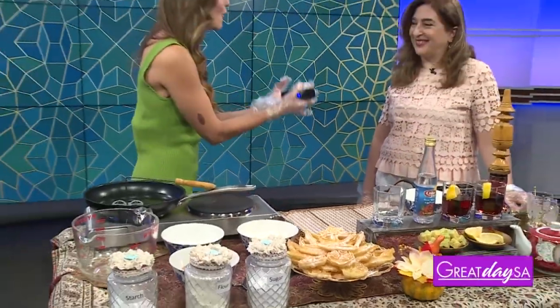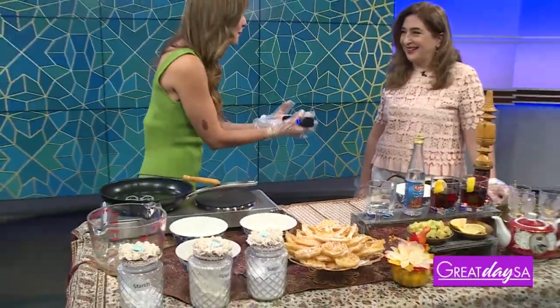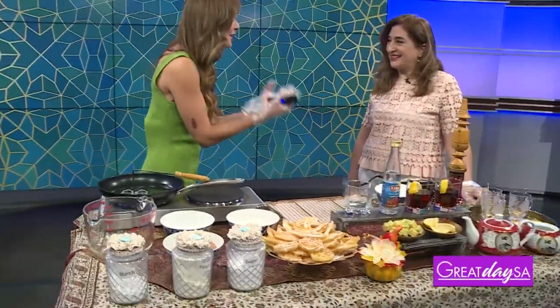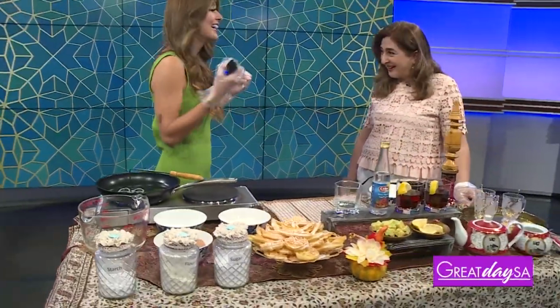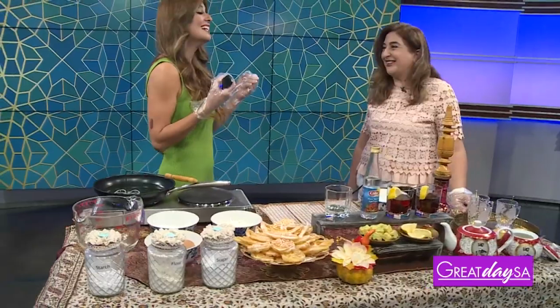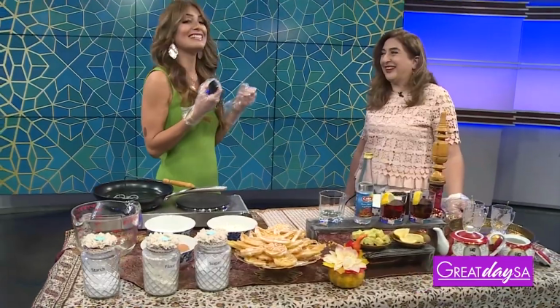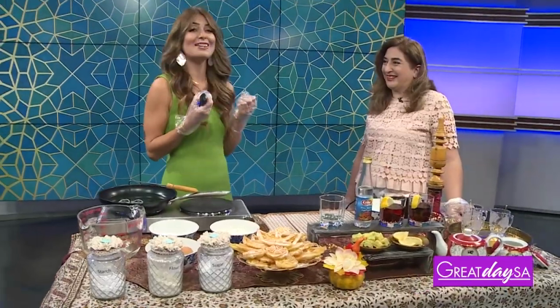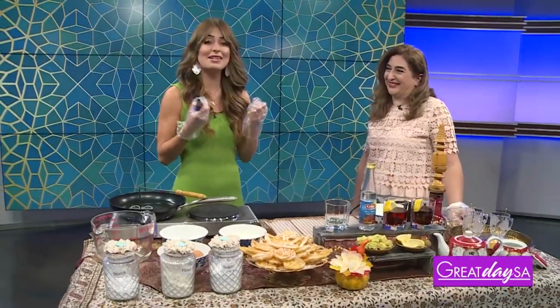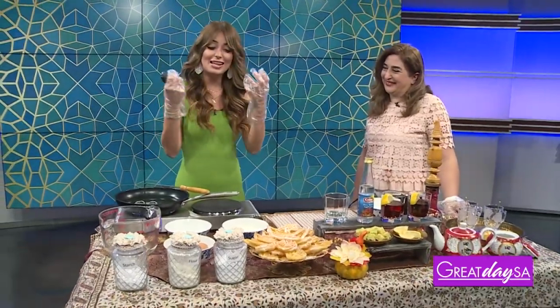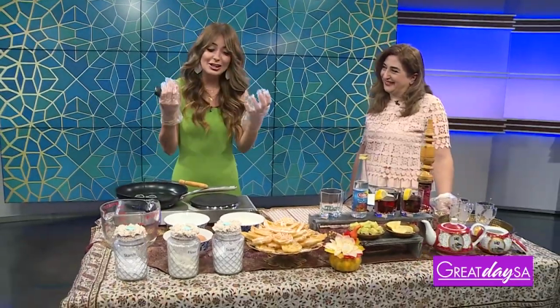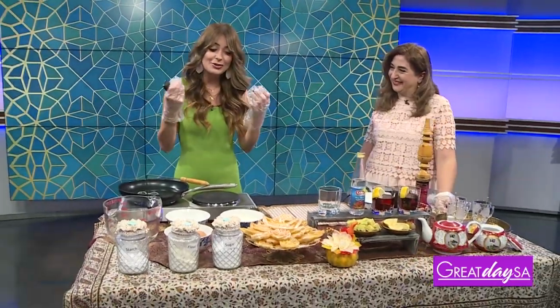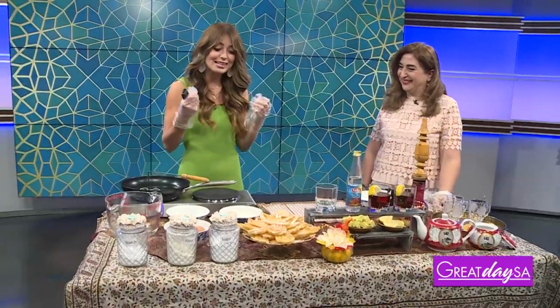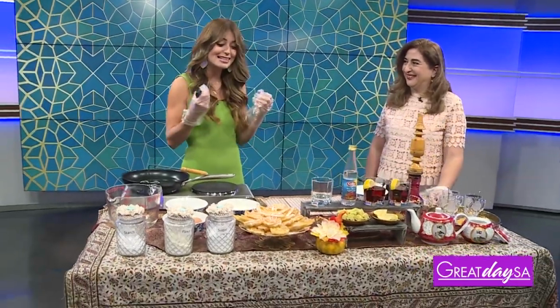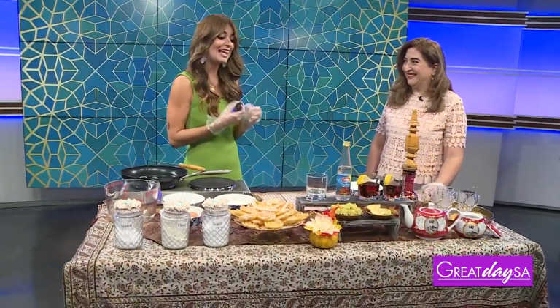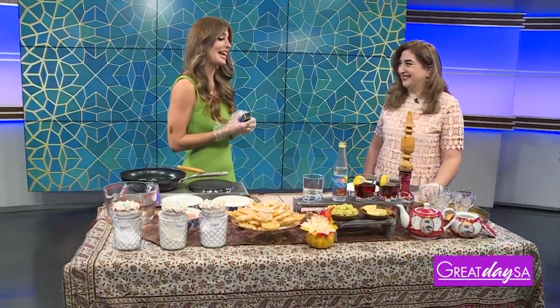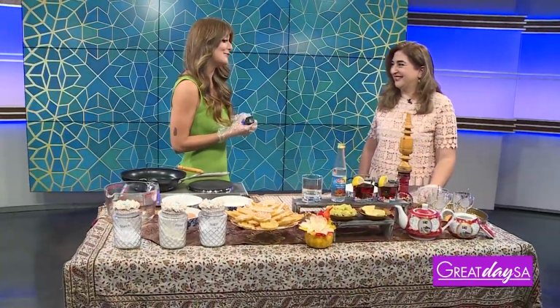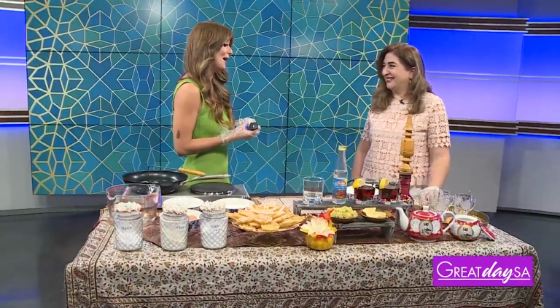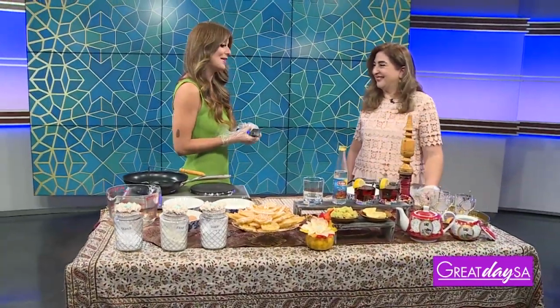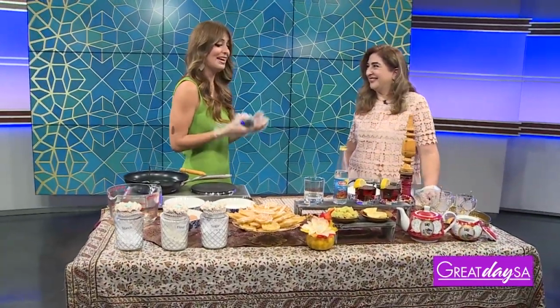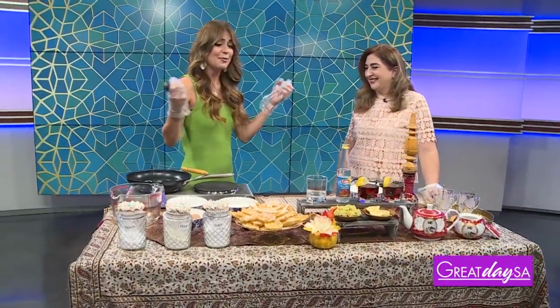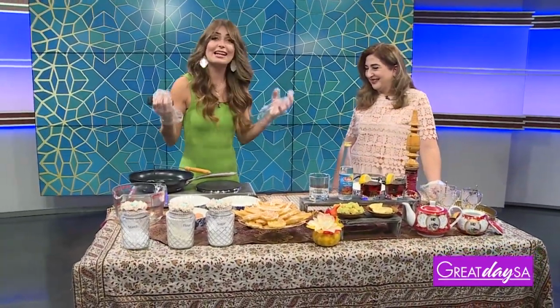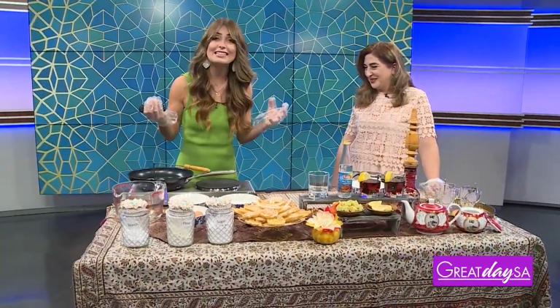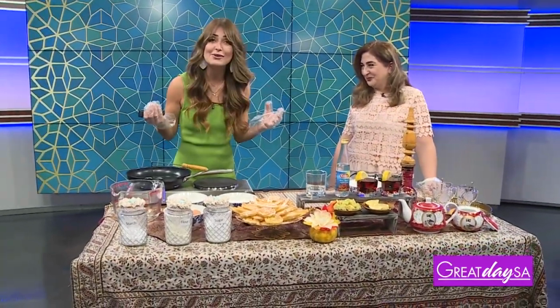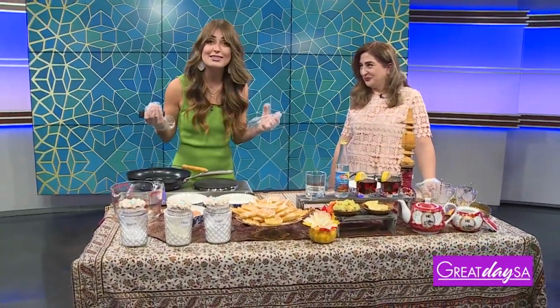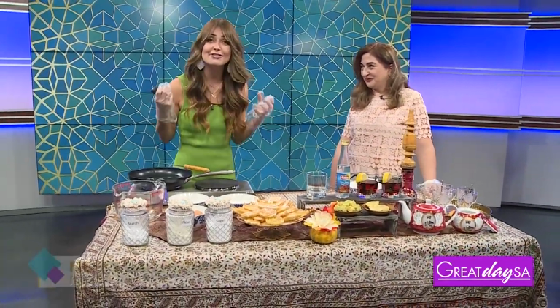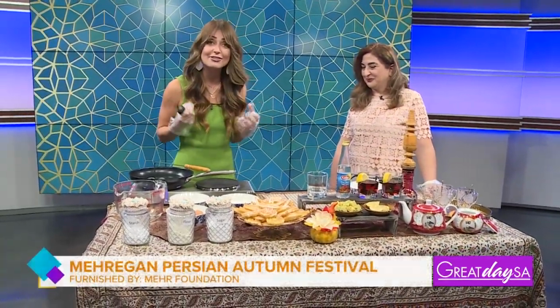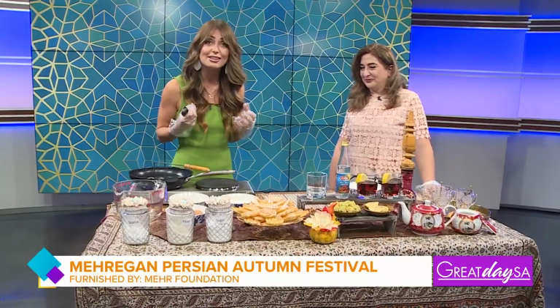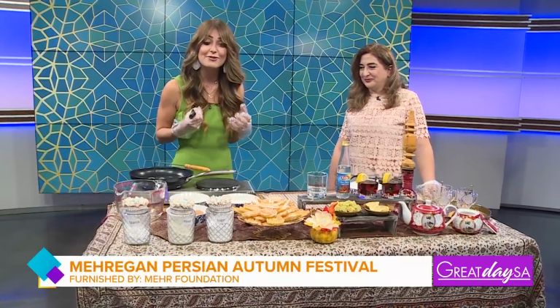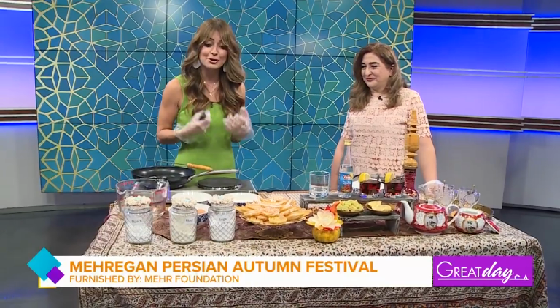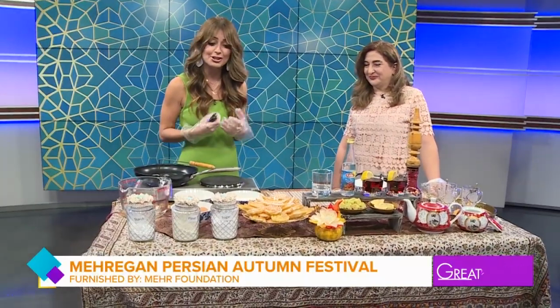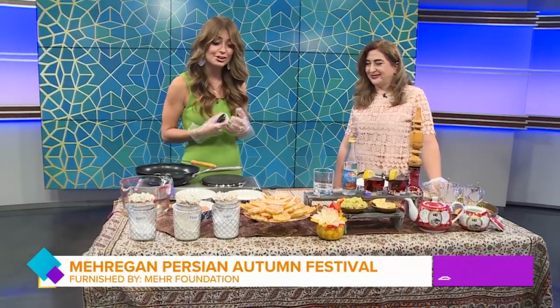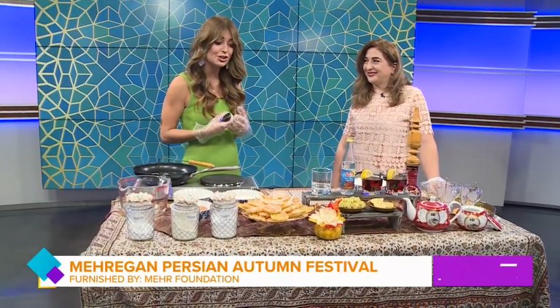Salom. Salom means hello, greetings, and I'm so happy that we're getting to give you guys a flavor of the Persian culture.